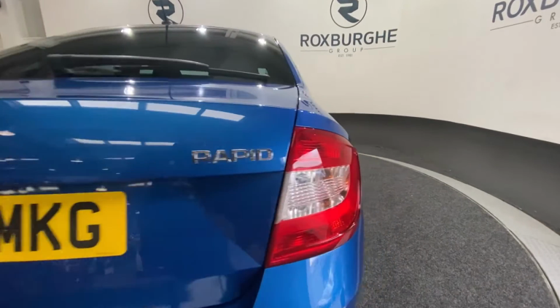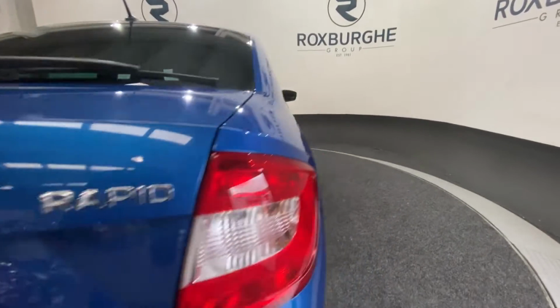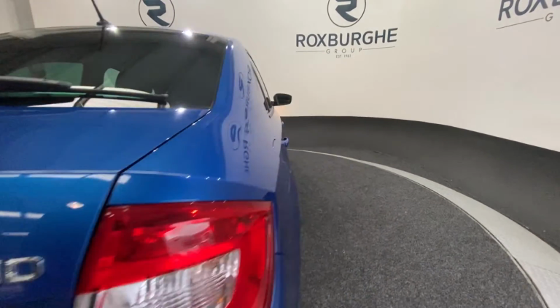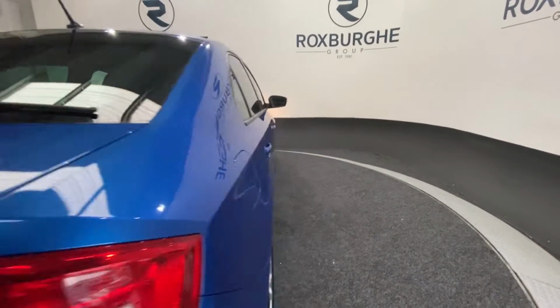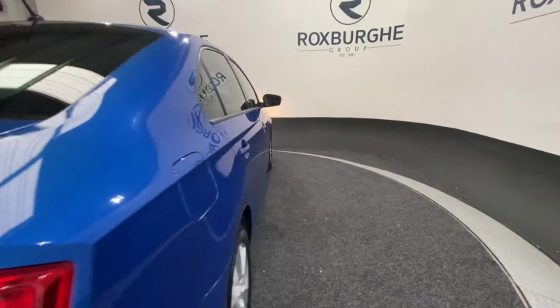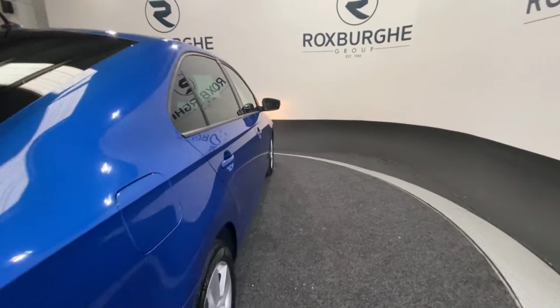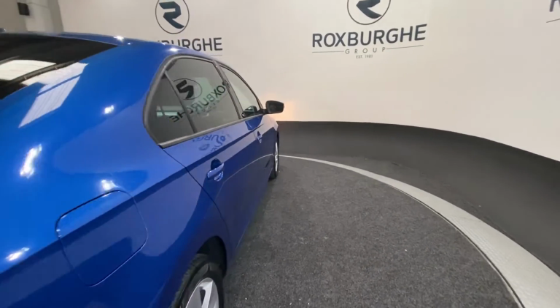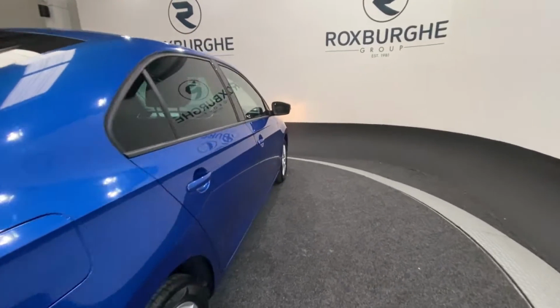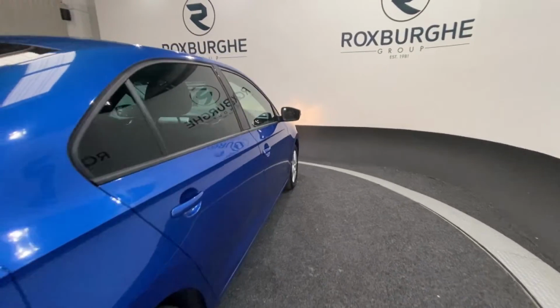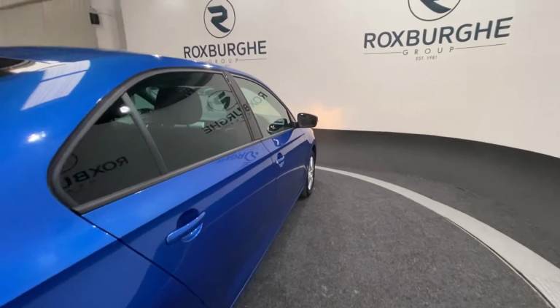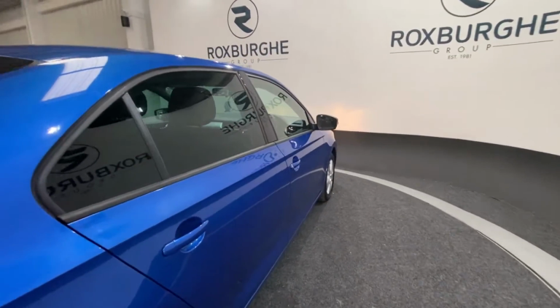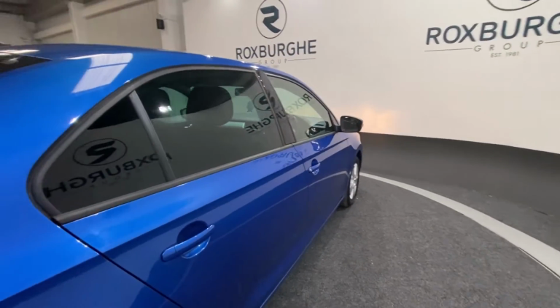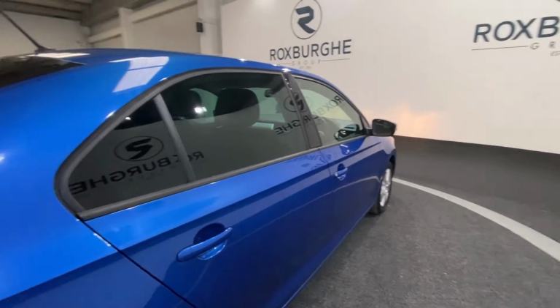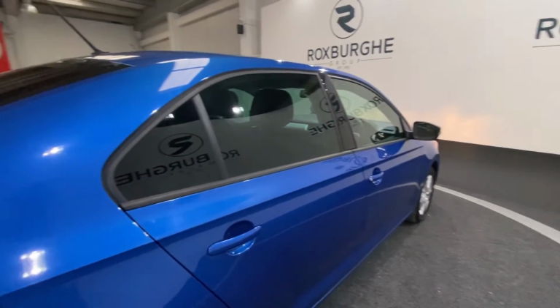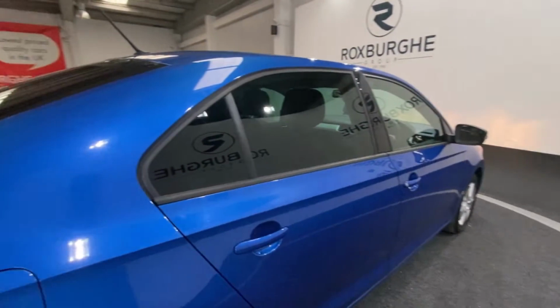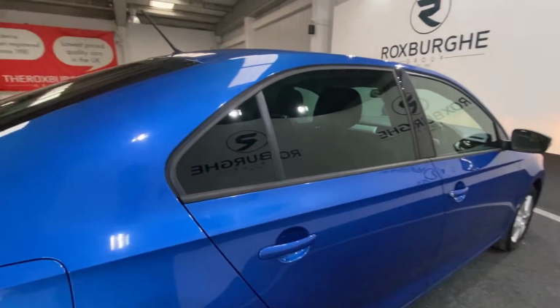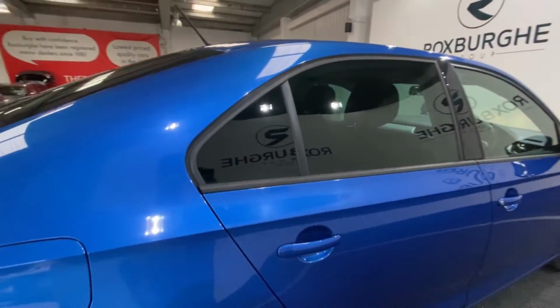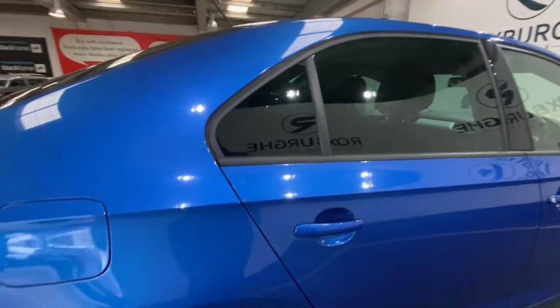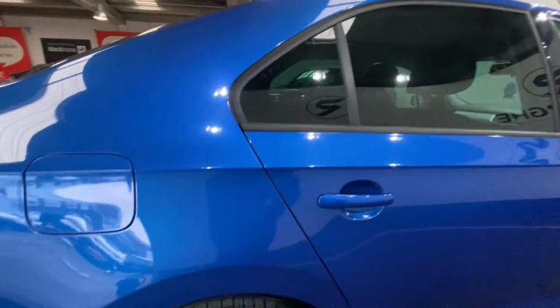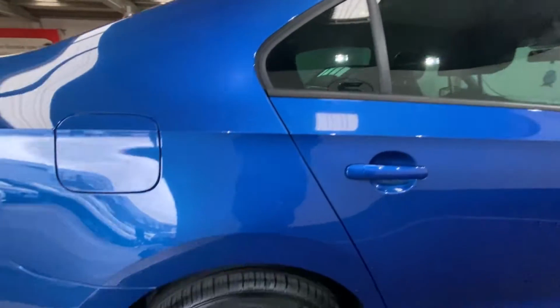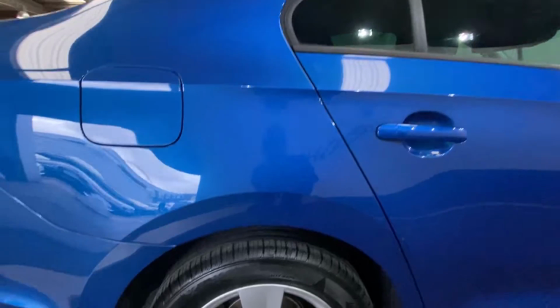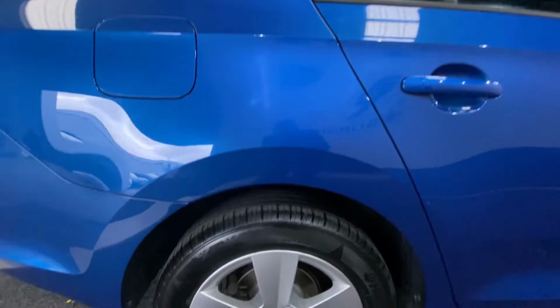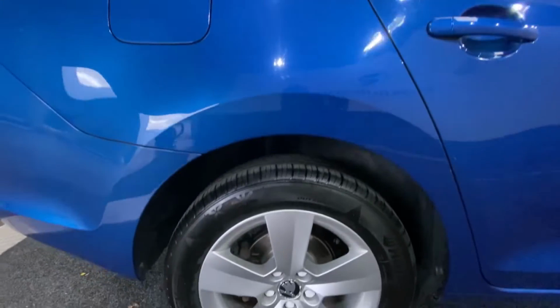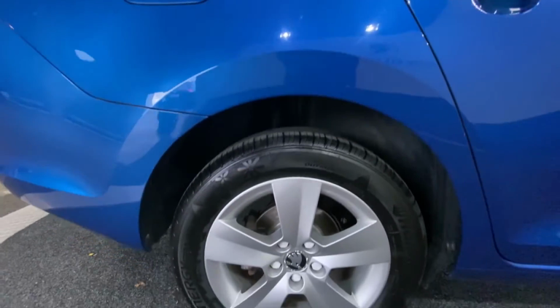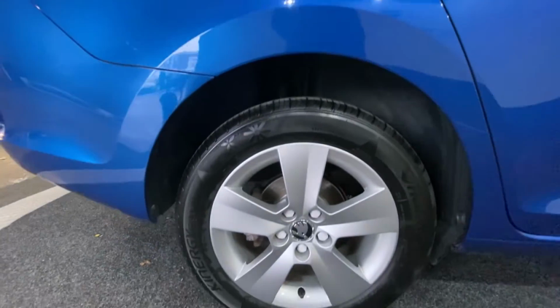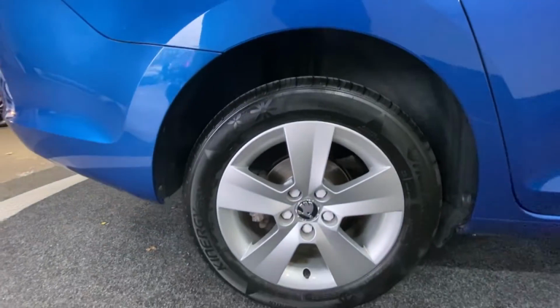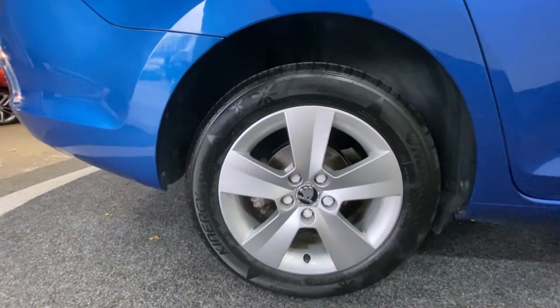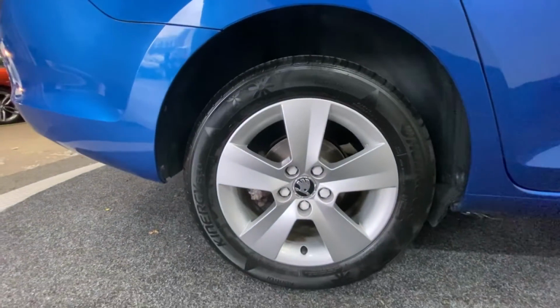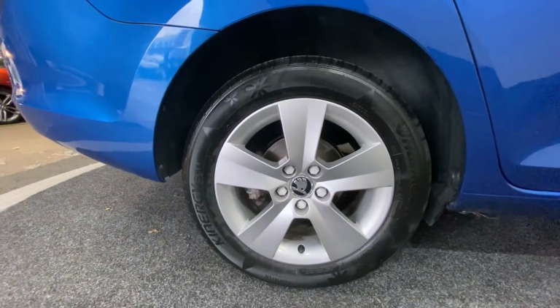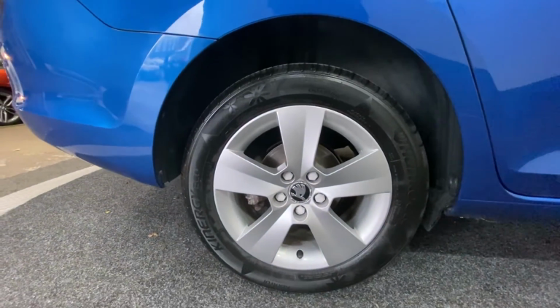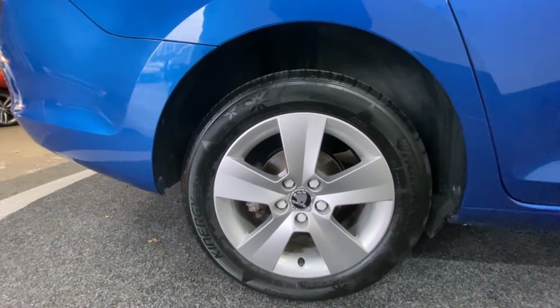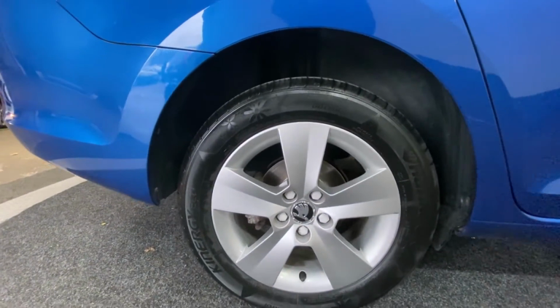Going around the side again, just another quick look at those silver alloy wheels — really nice condition on those.